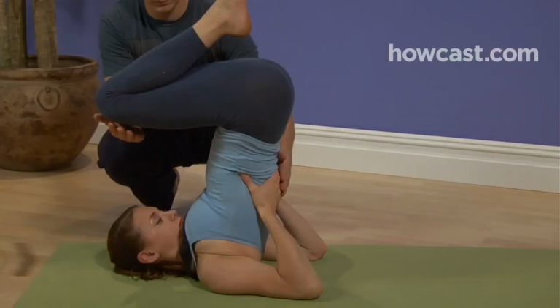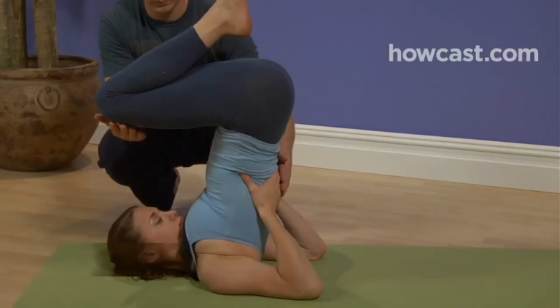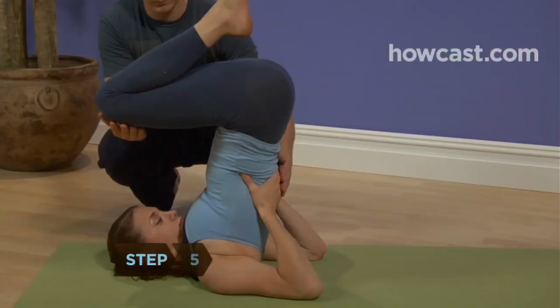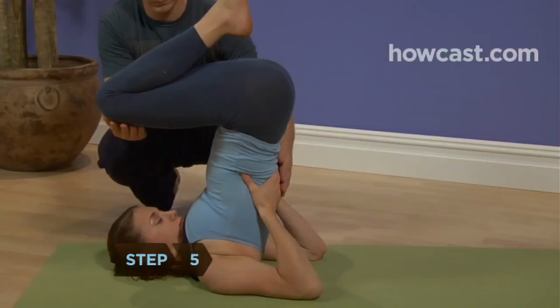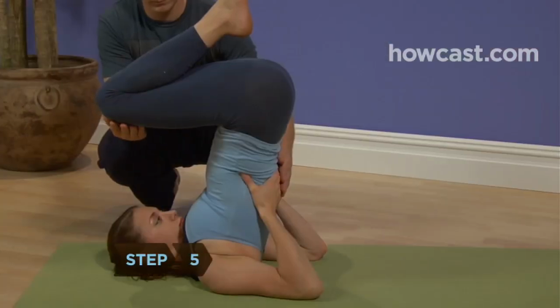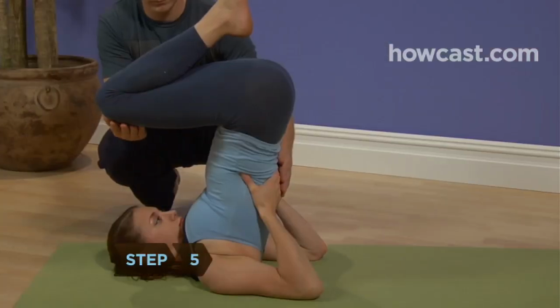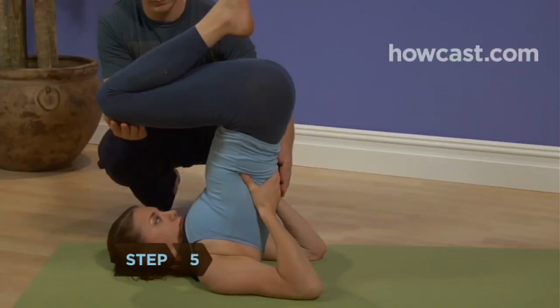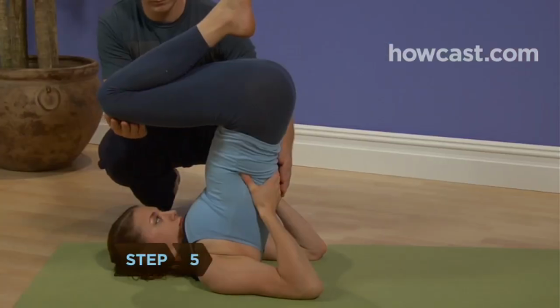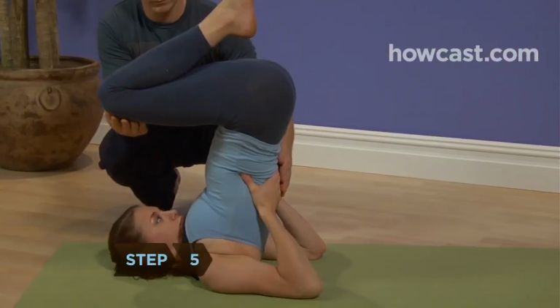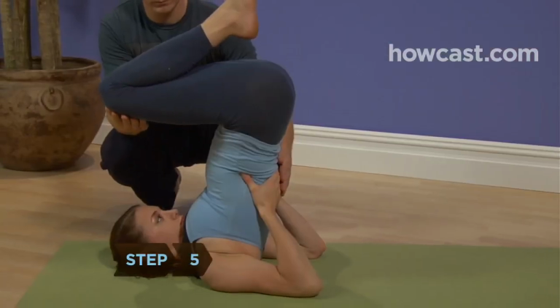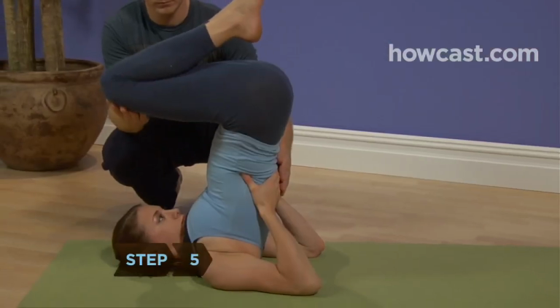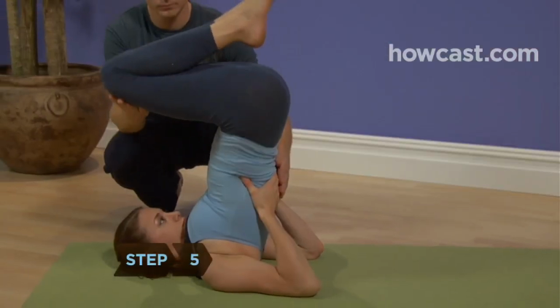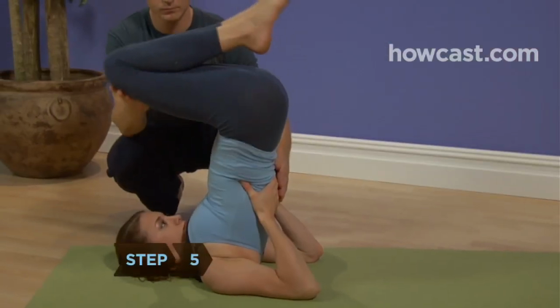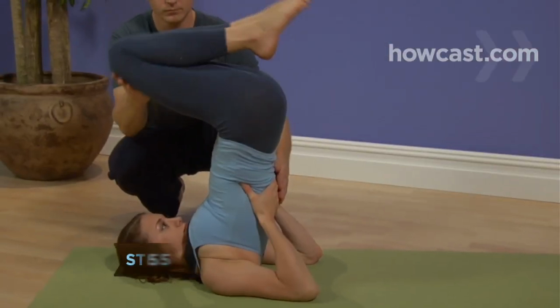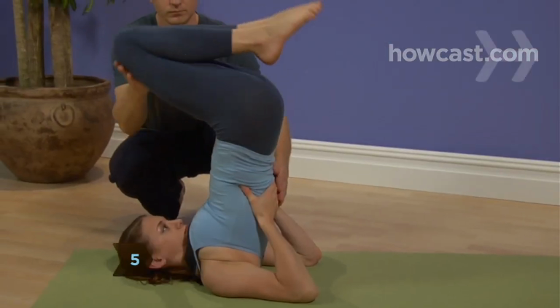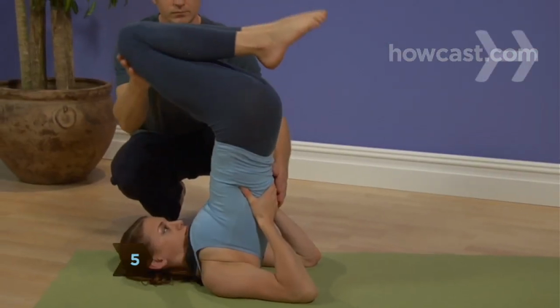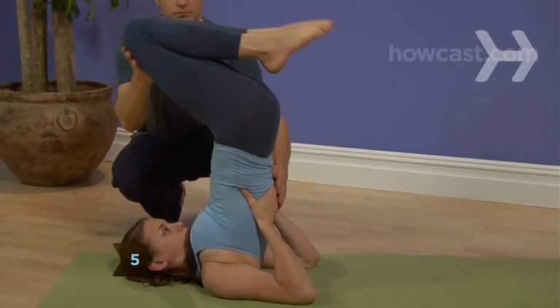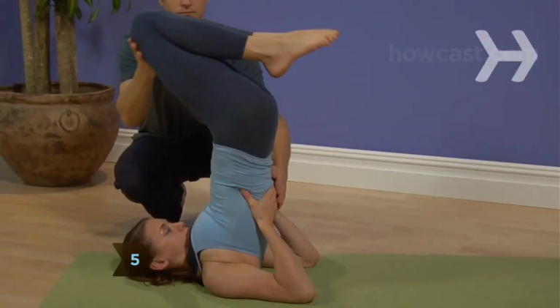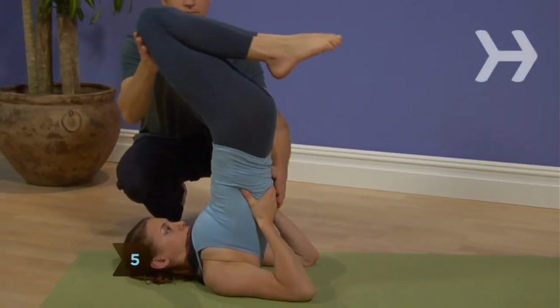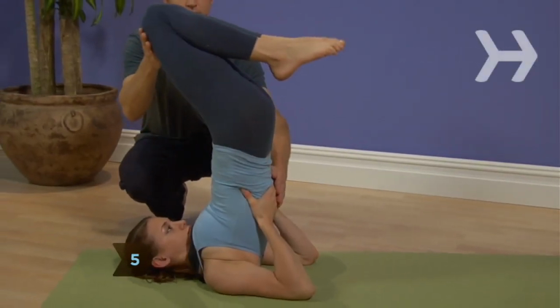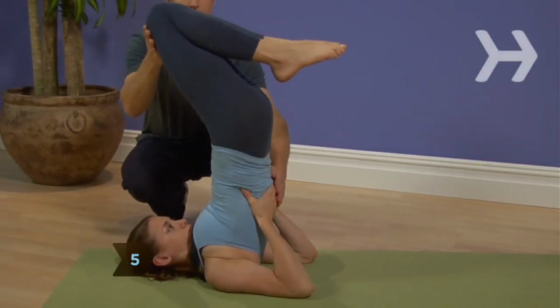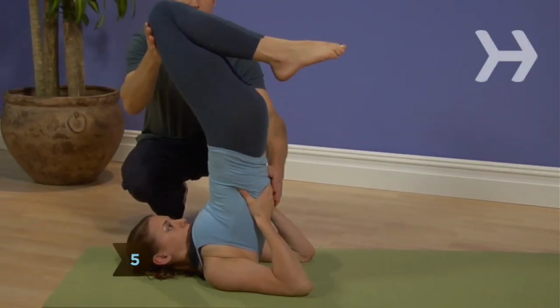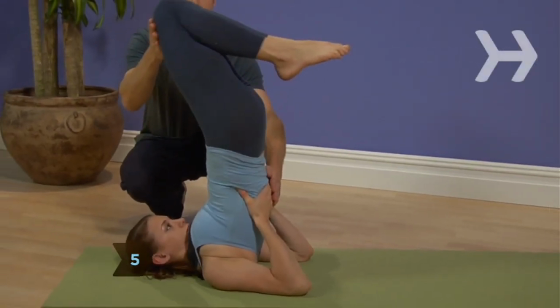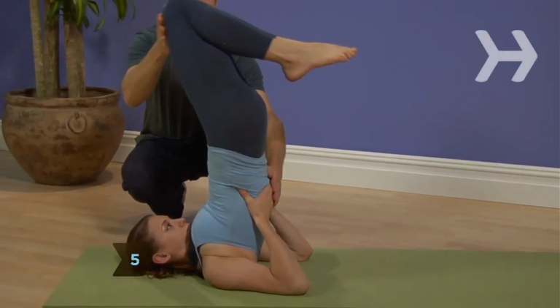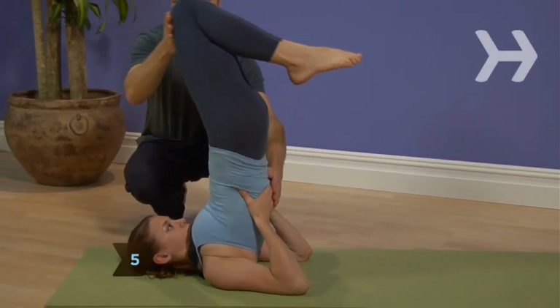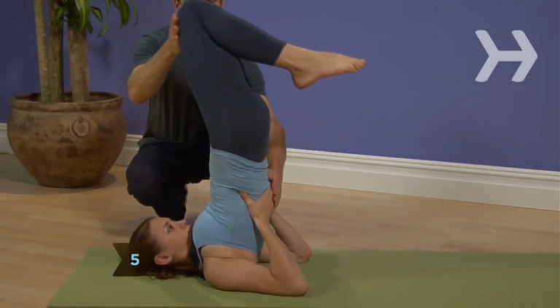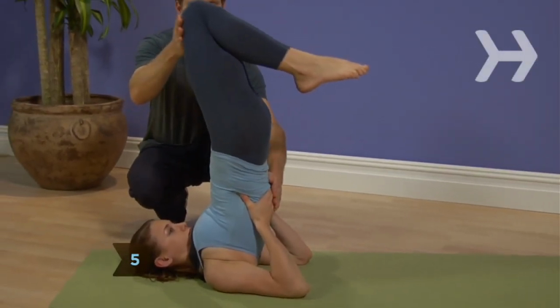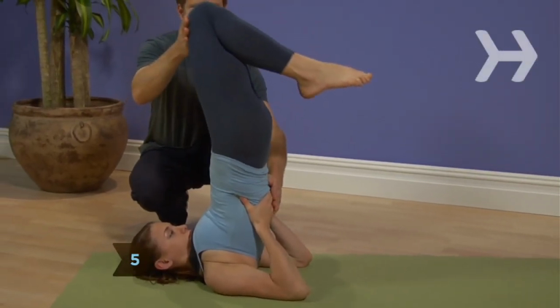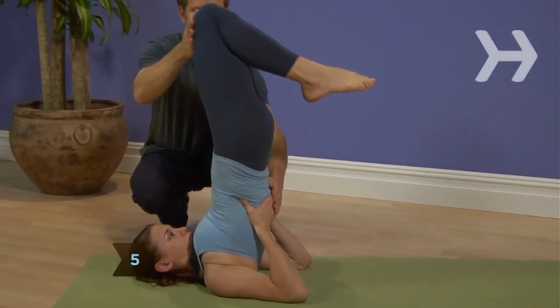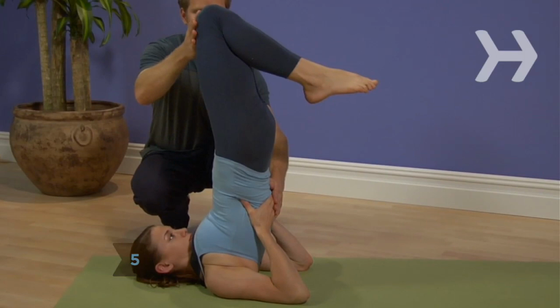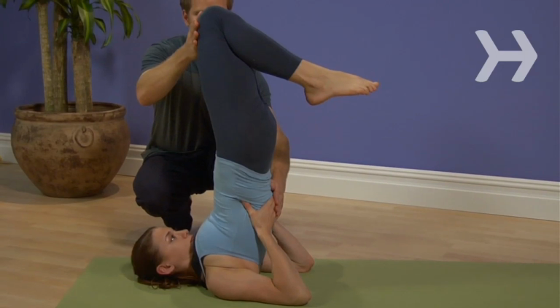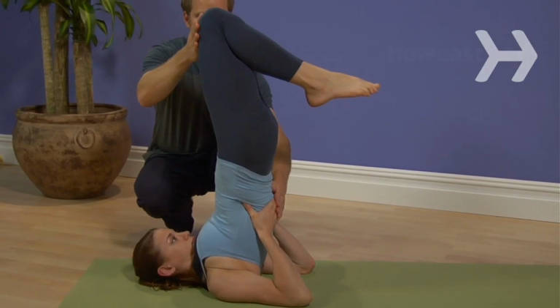Step 5. Lift your knees up so they are aligned over your hips, with your feet hanging down toward your butt.